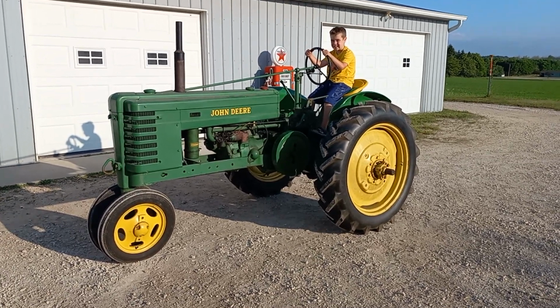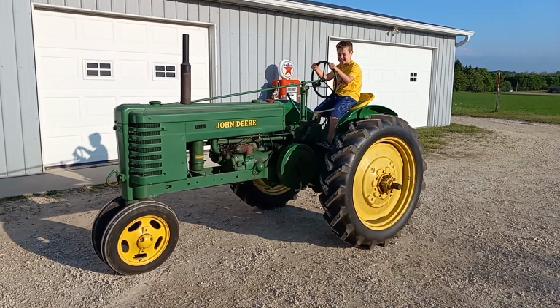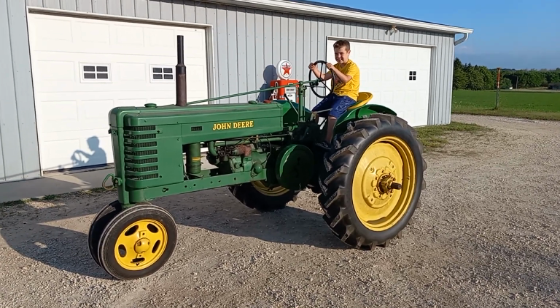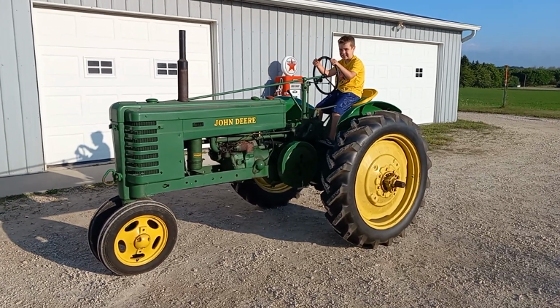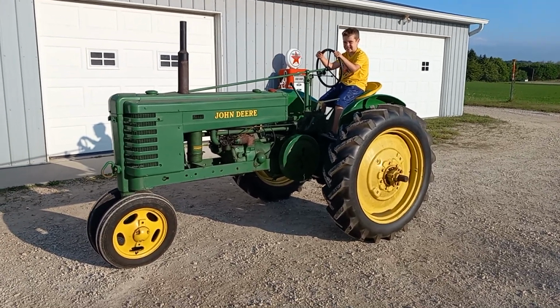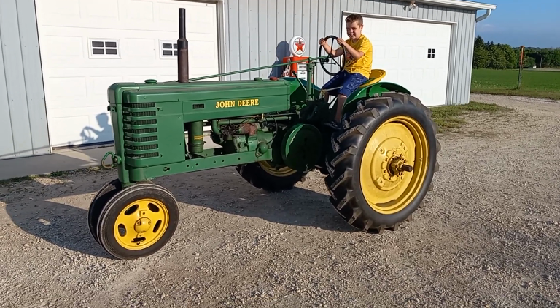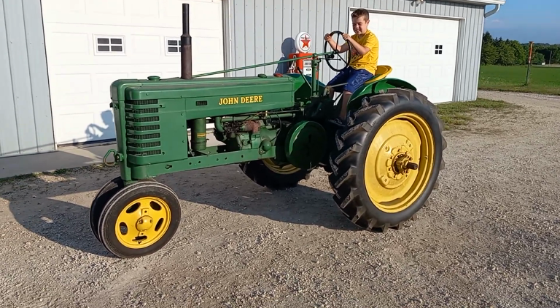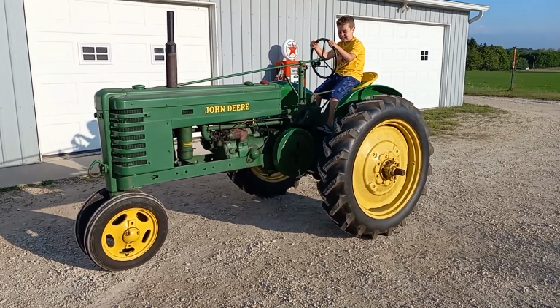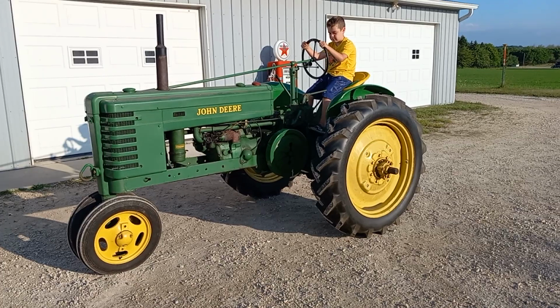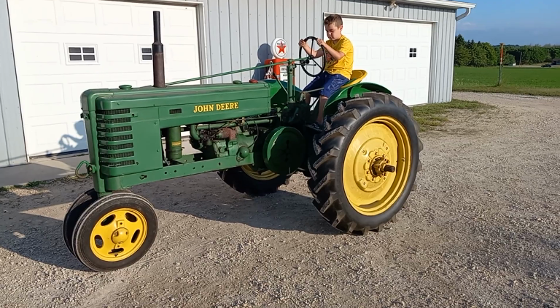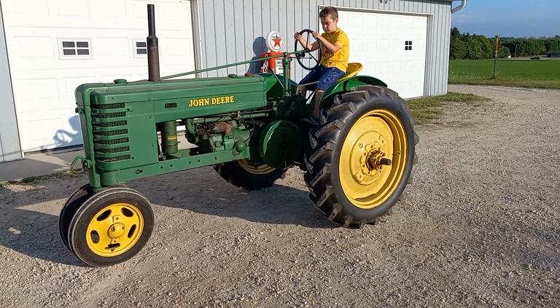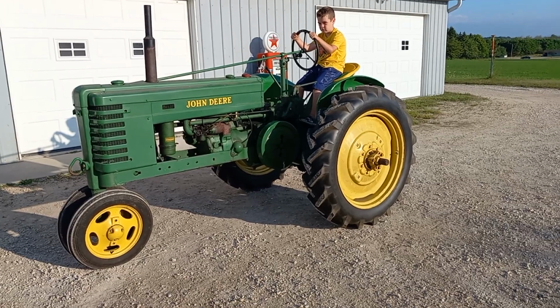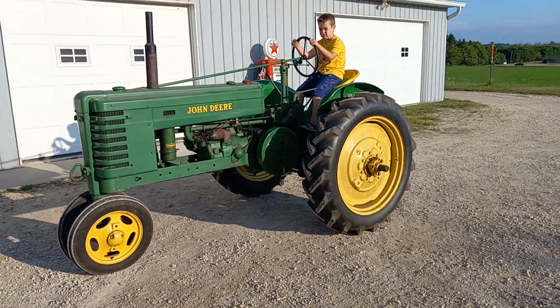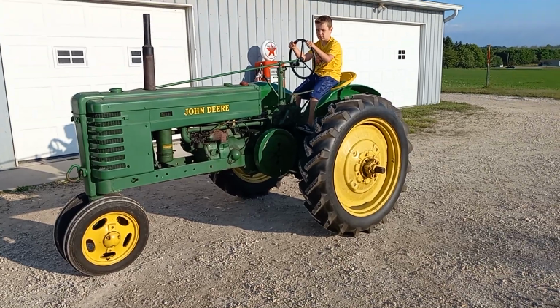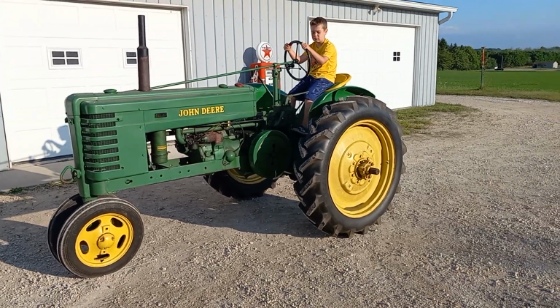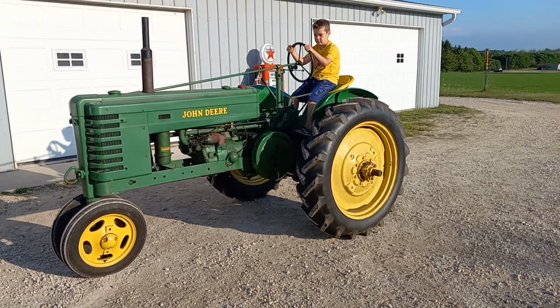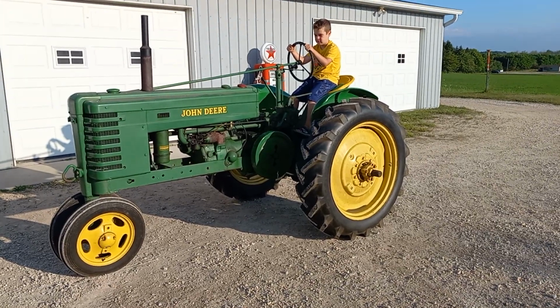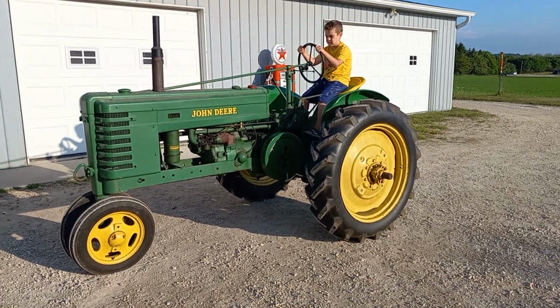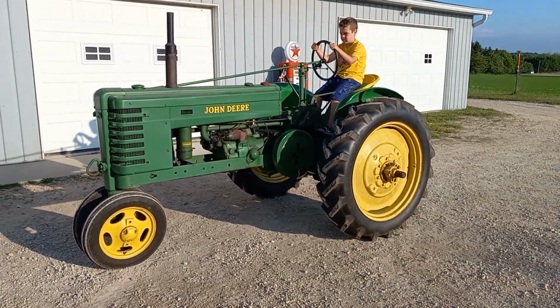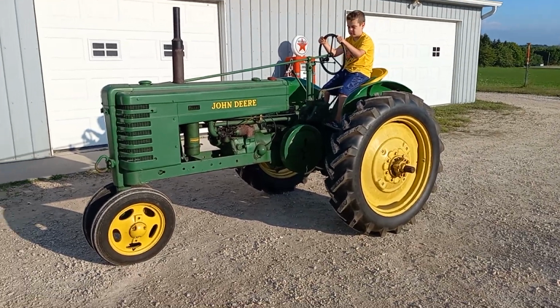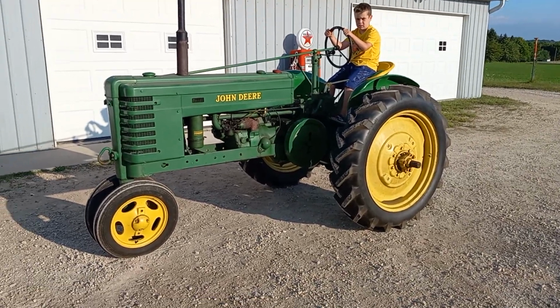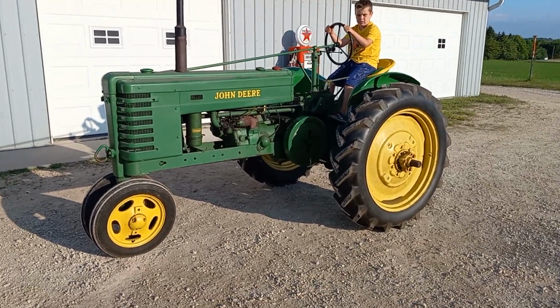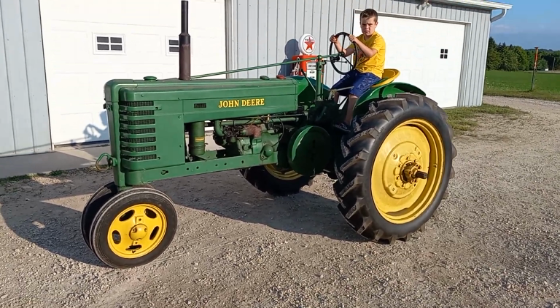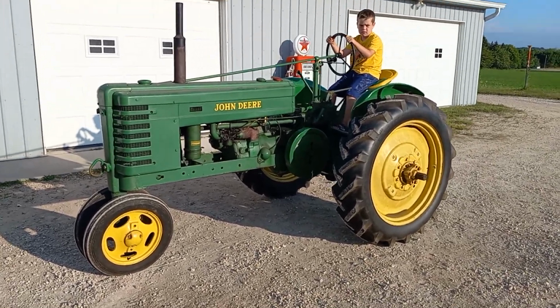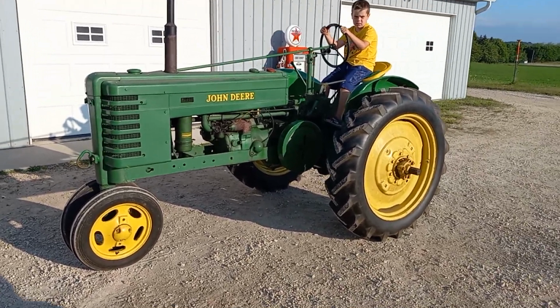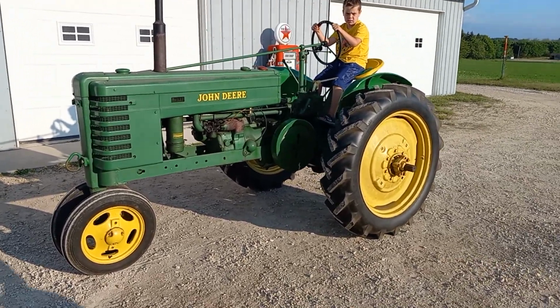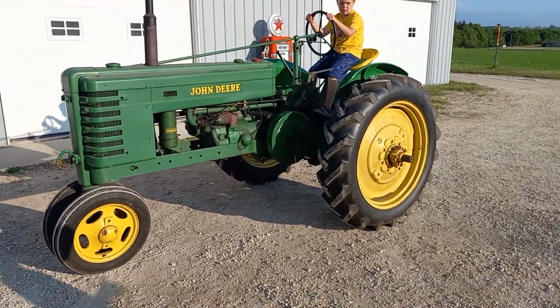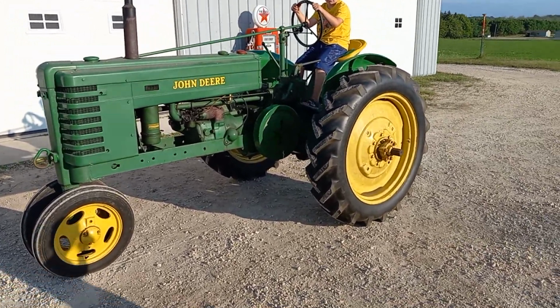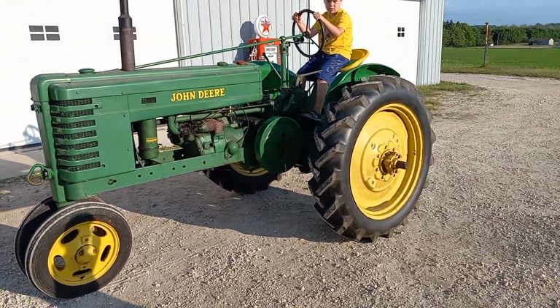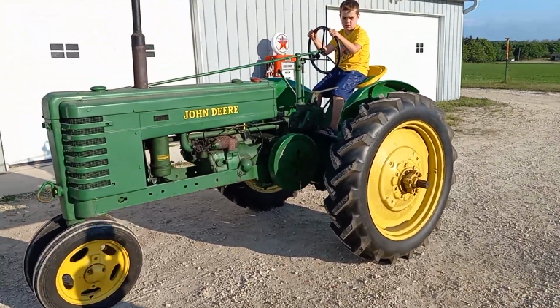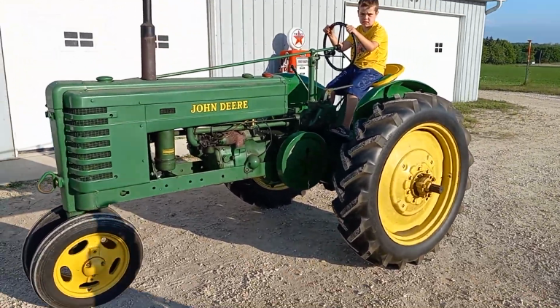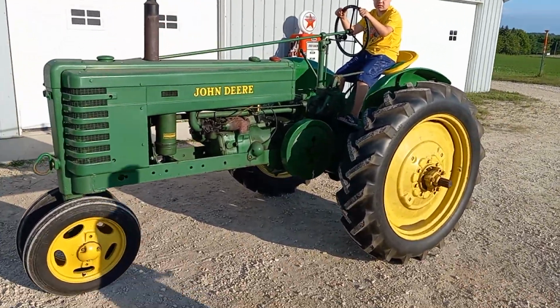All right, what did we decide this was? Is it 42? Yes. All right, 1942 John Deere H.